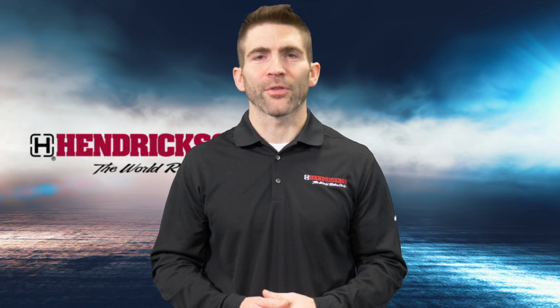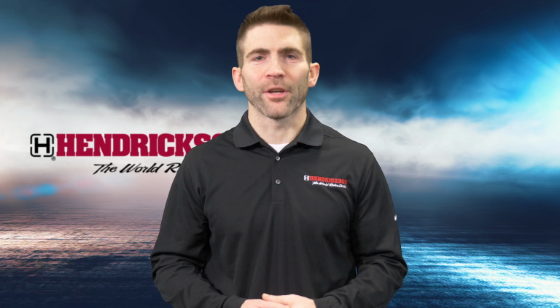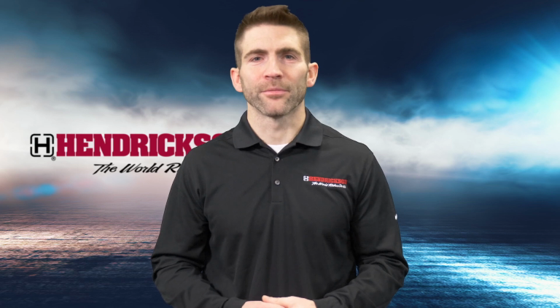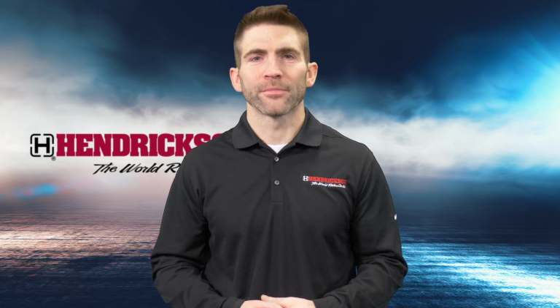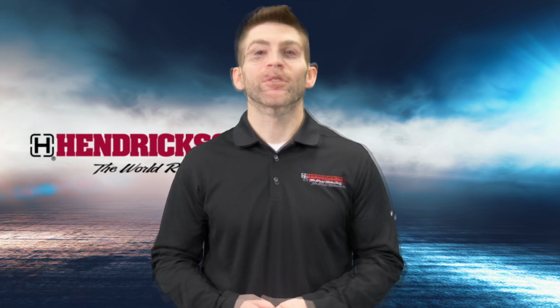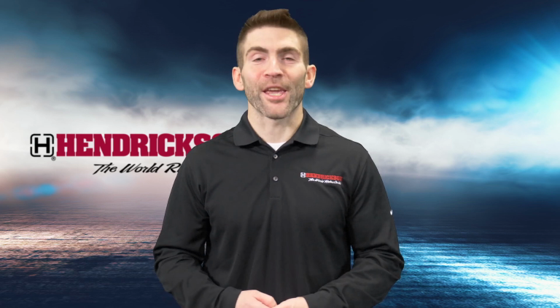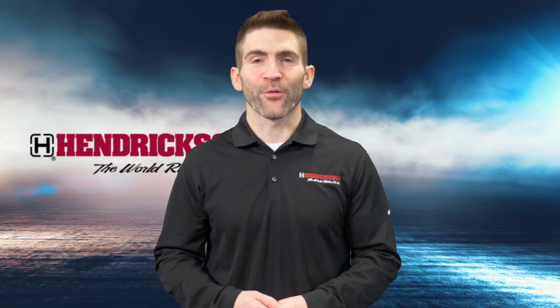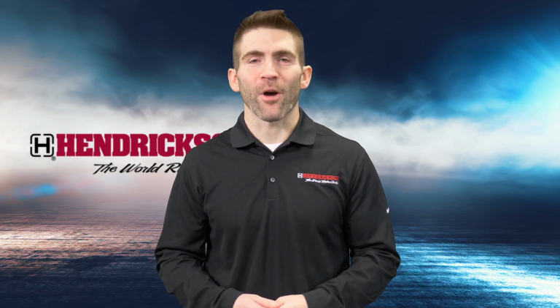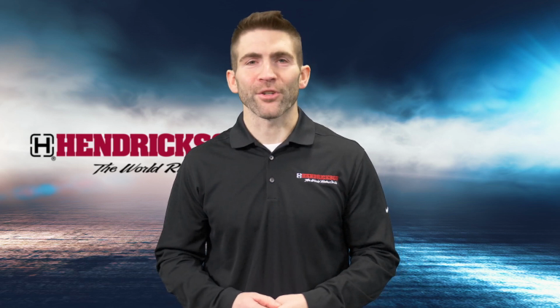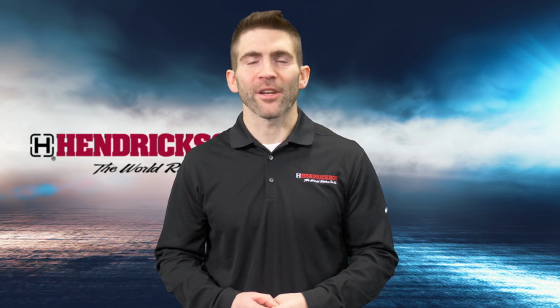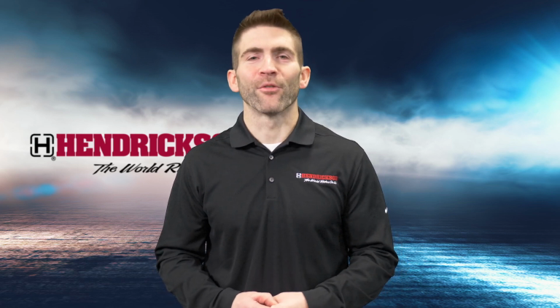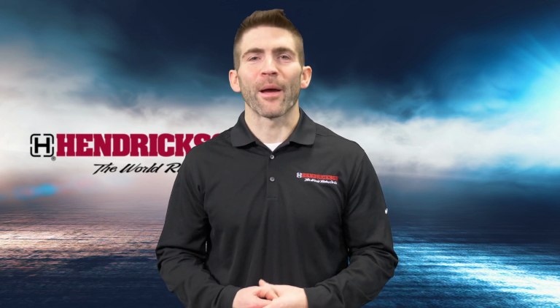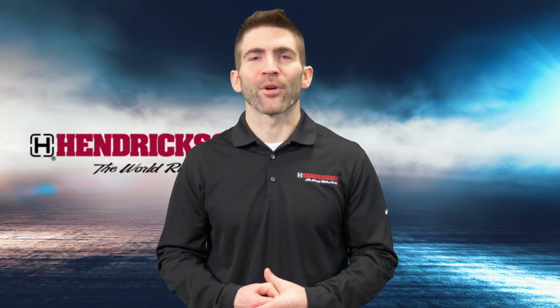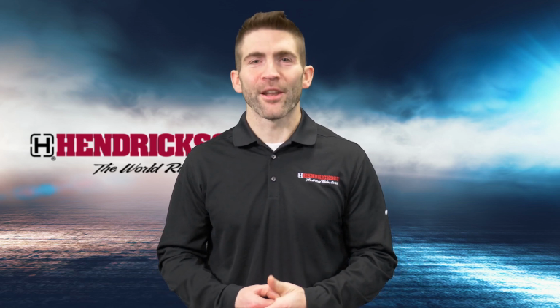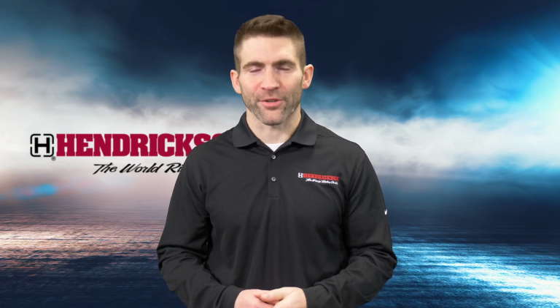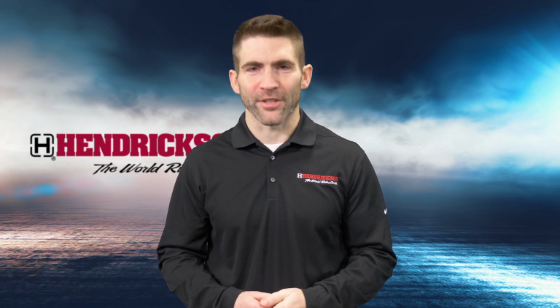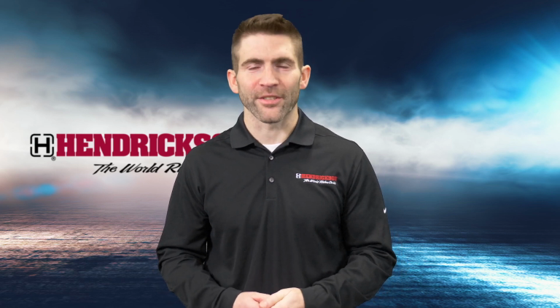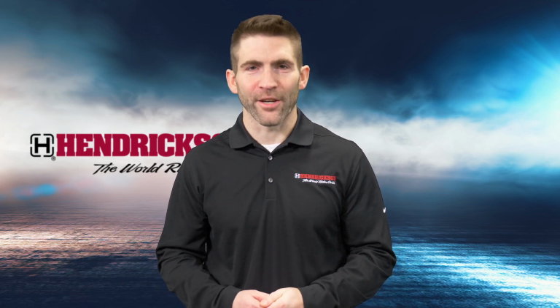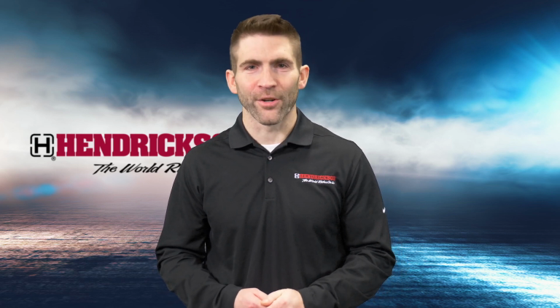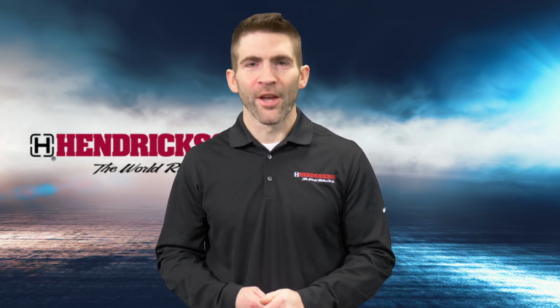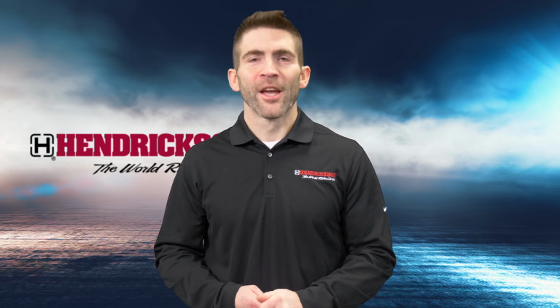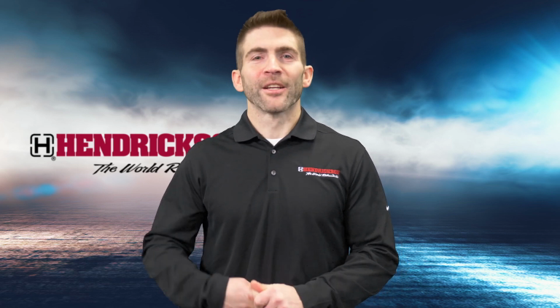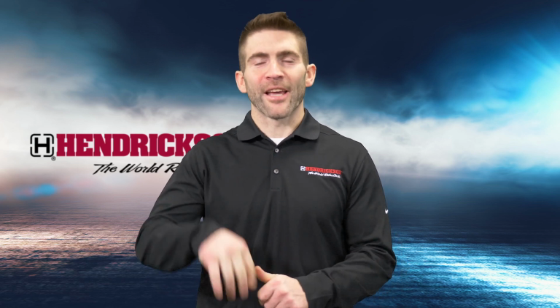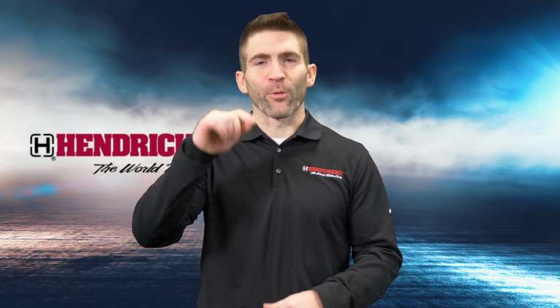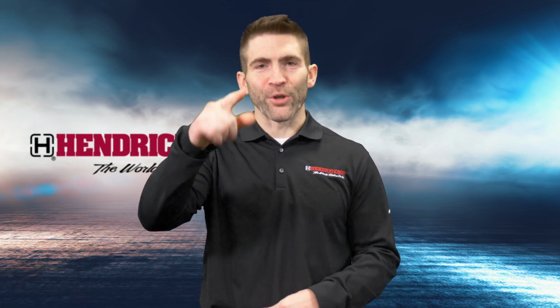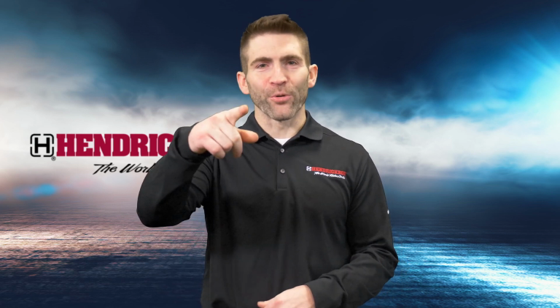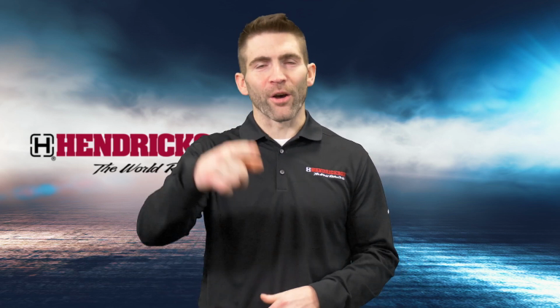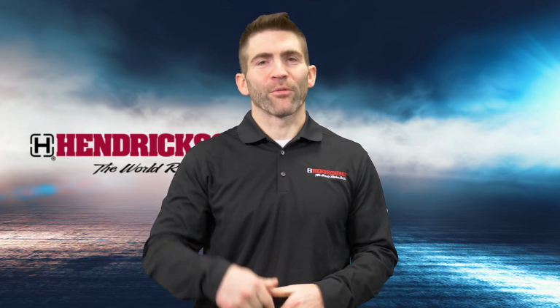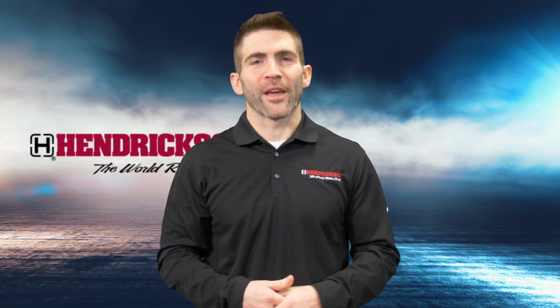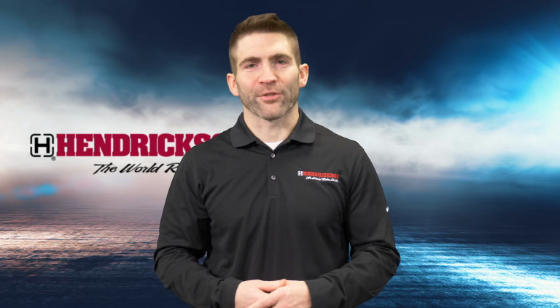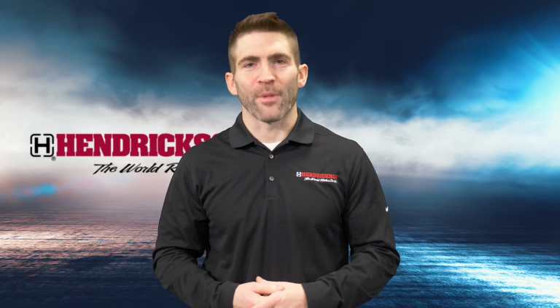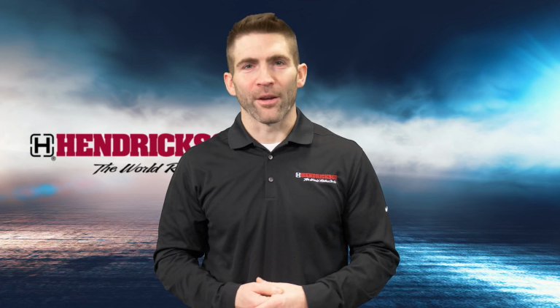Thank you for watching, and remember: Hendrickson is here to help you go the extra mile.